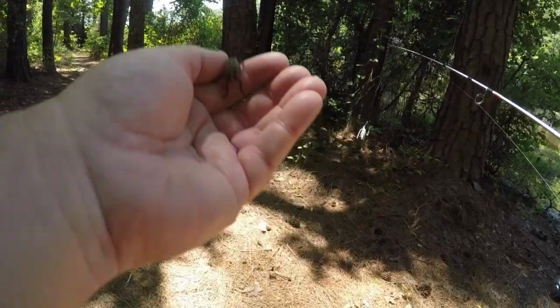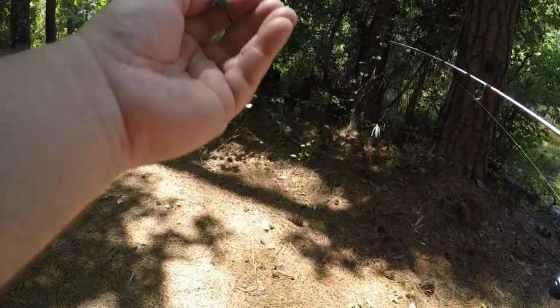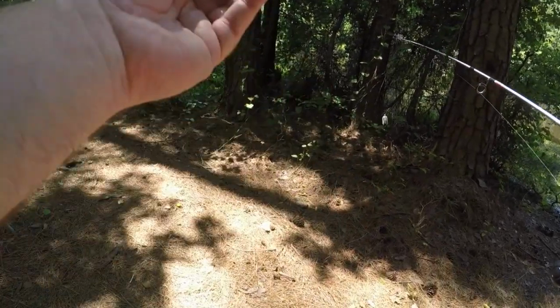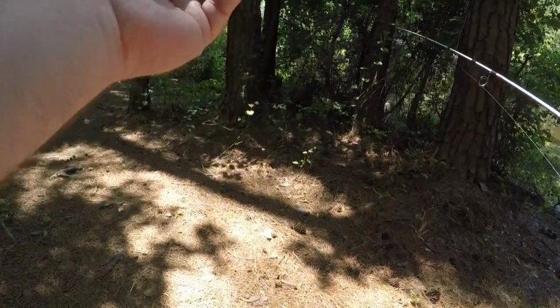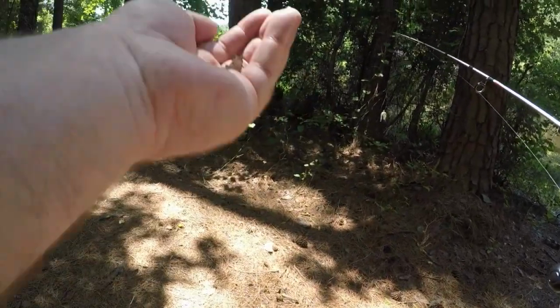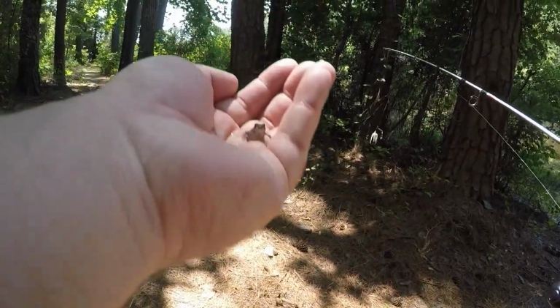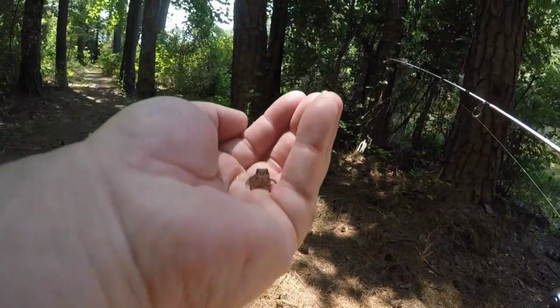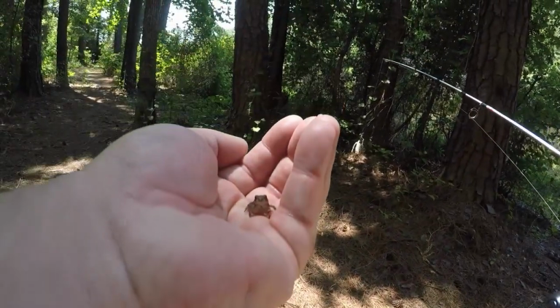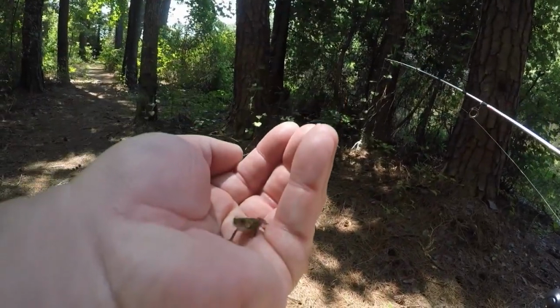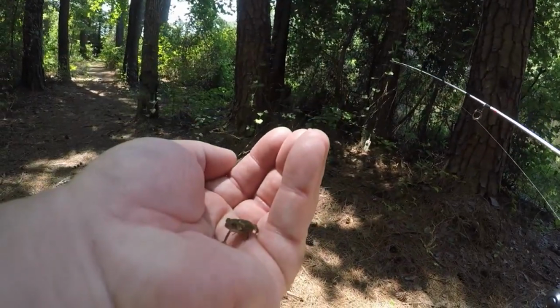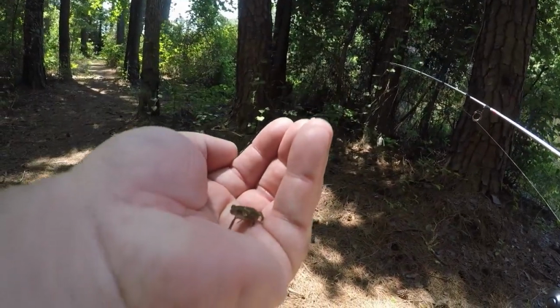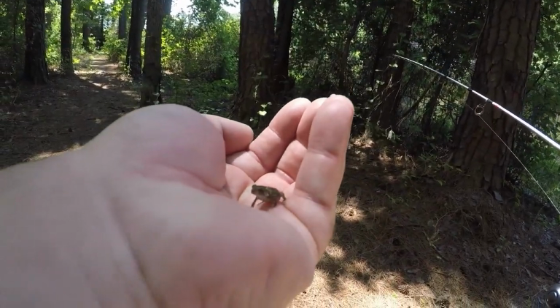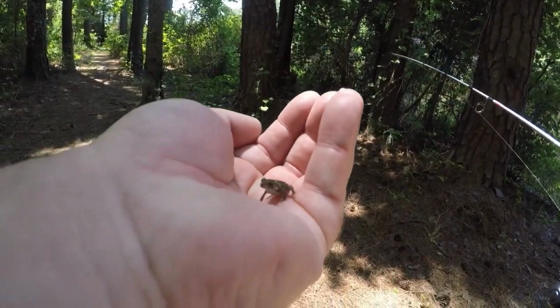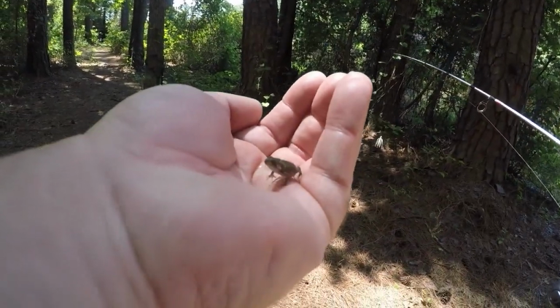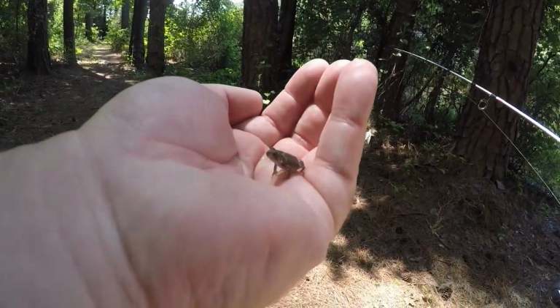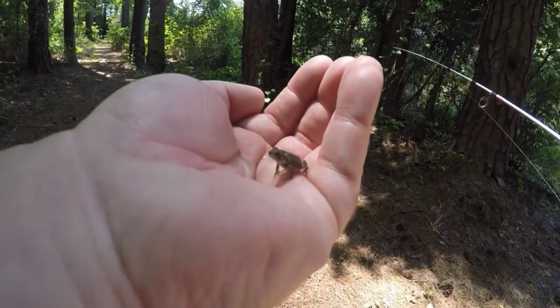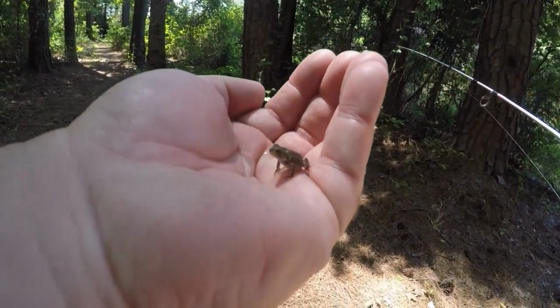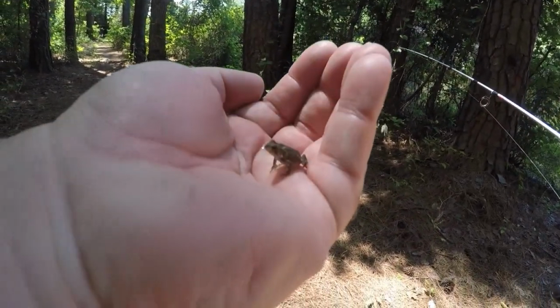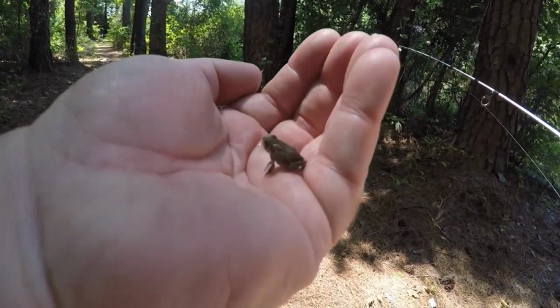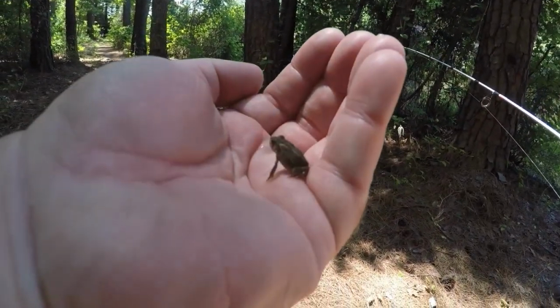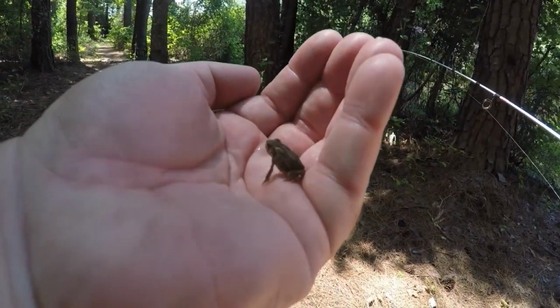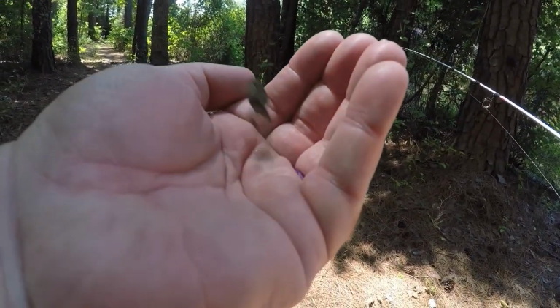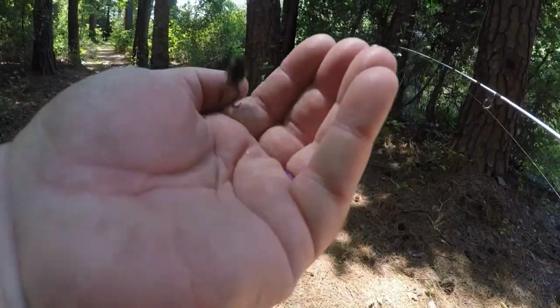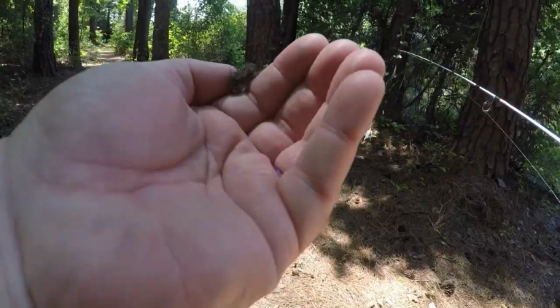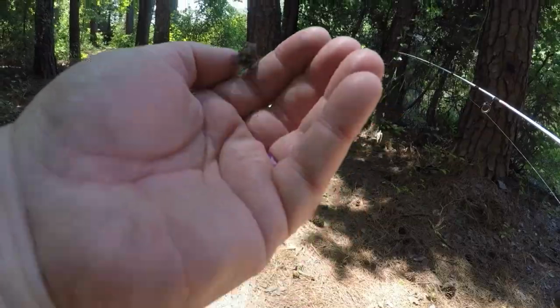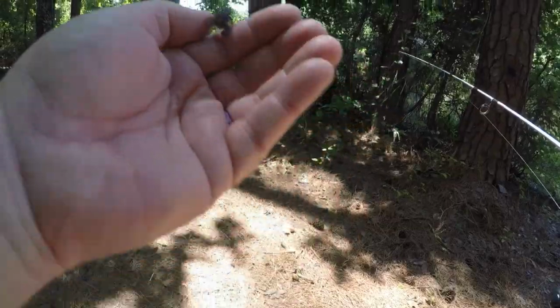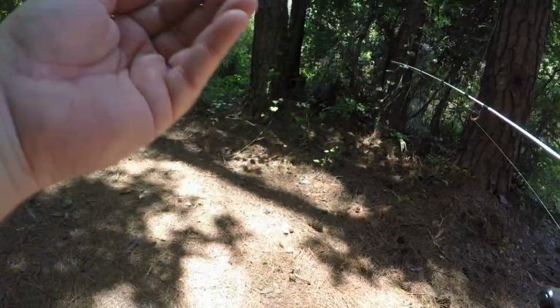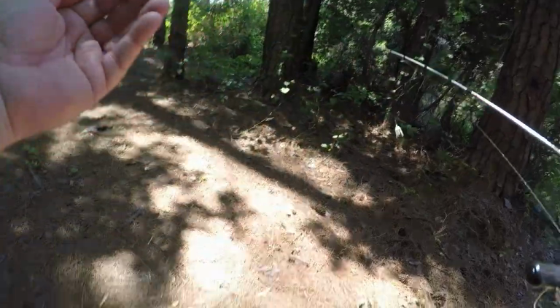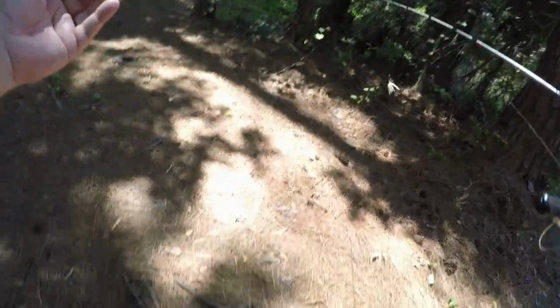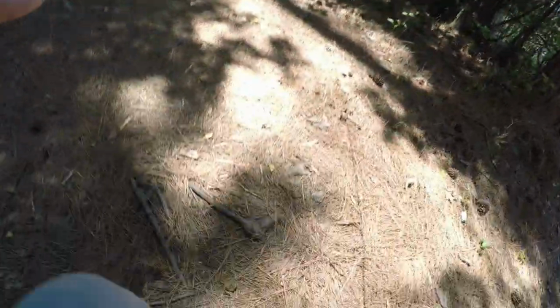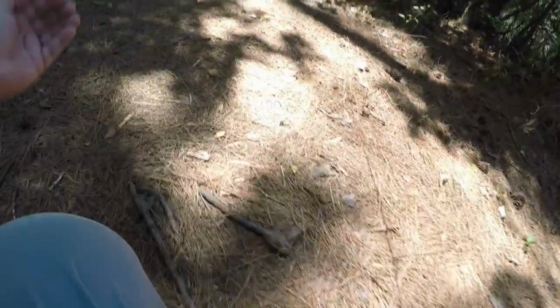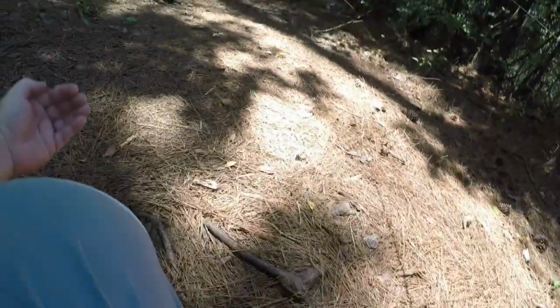Tiny toad! It's a little tiny toad — don't jump on me.